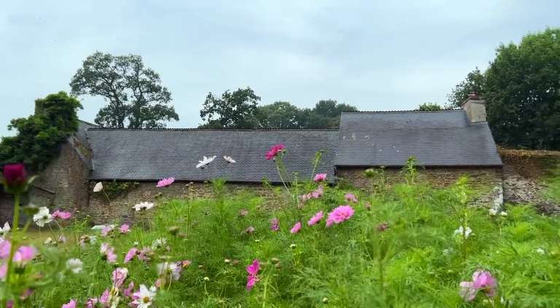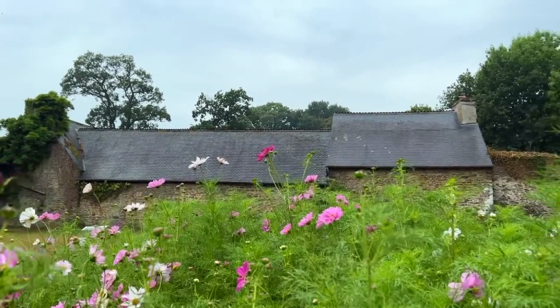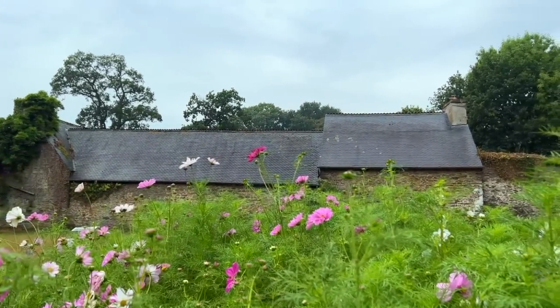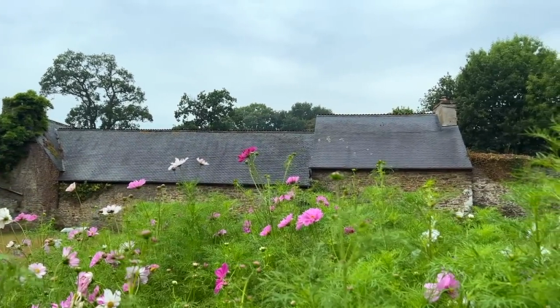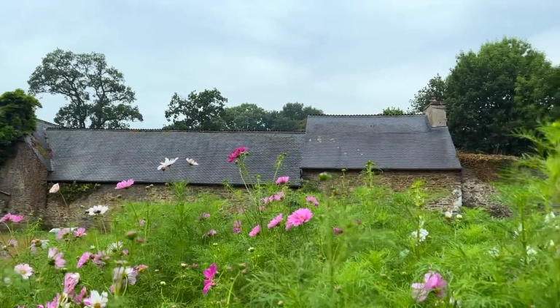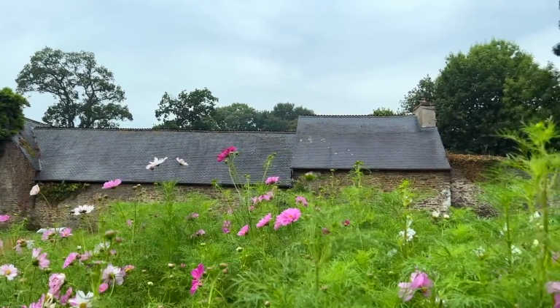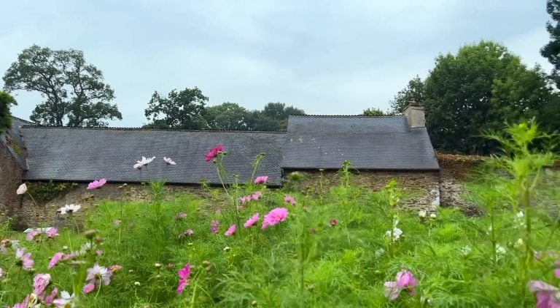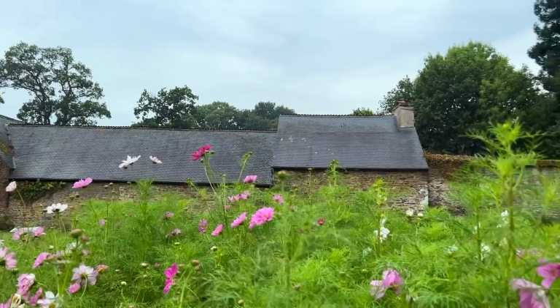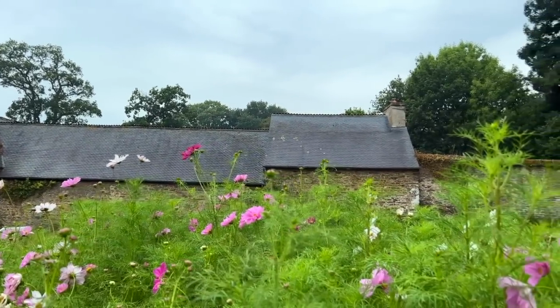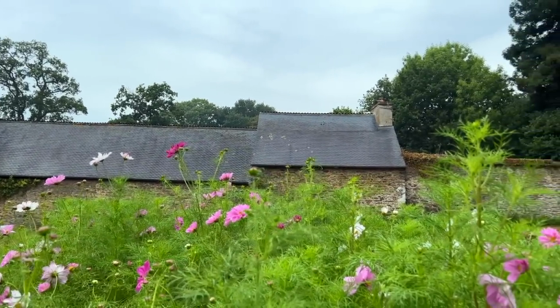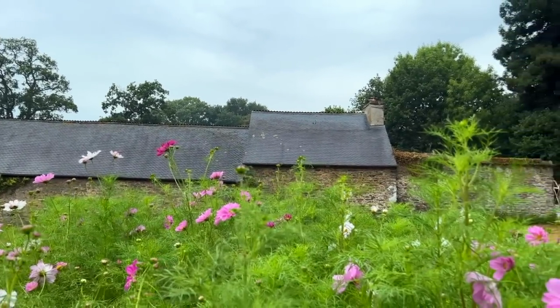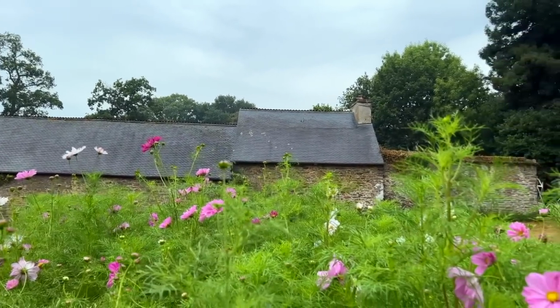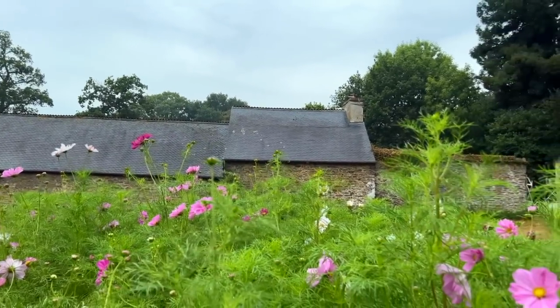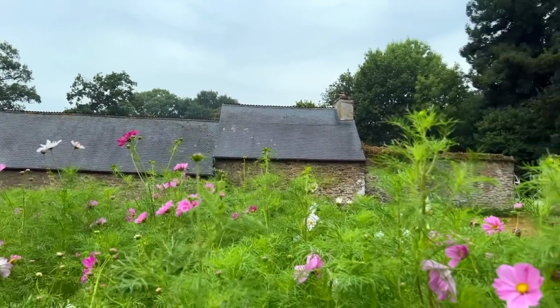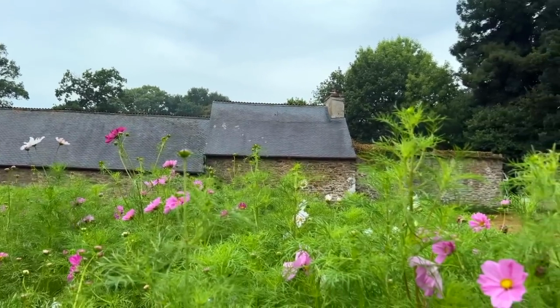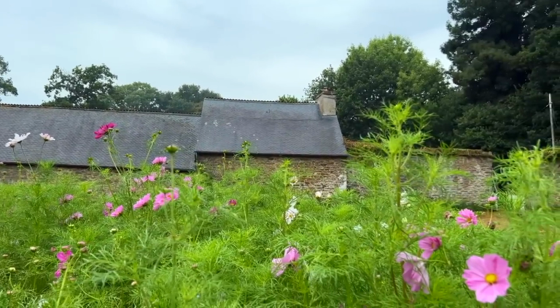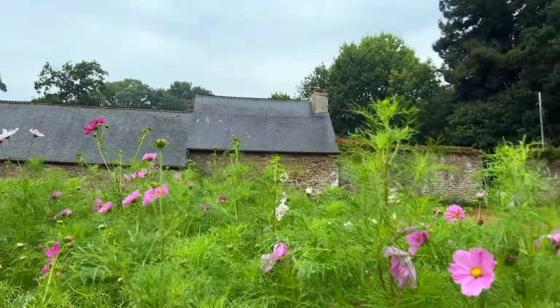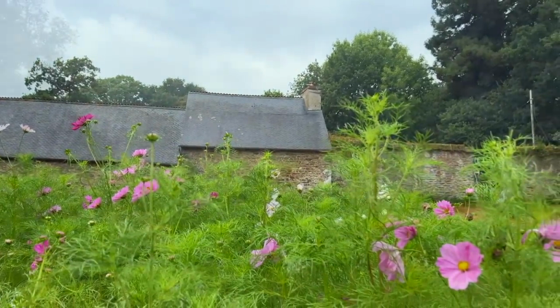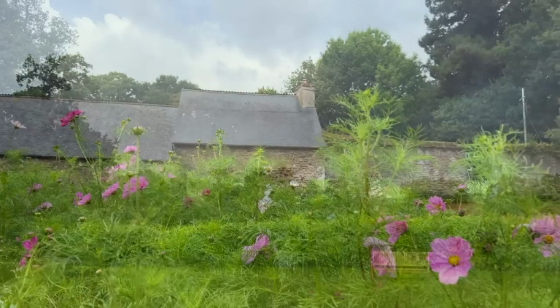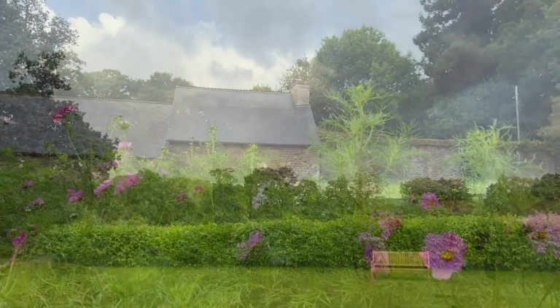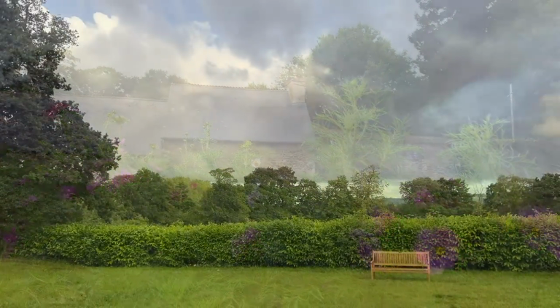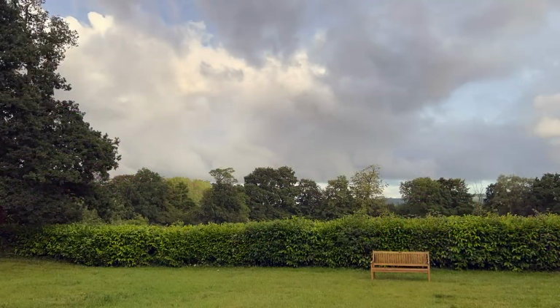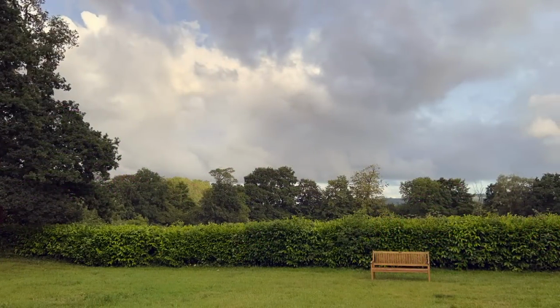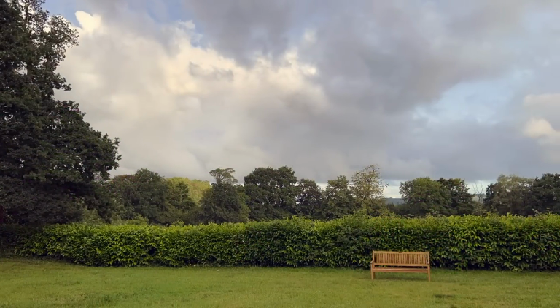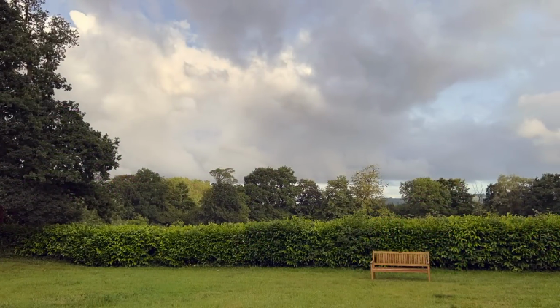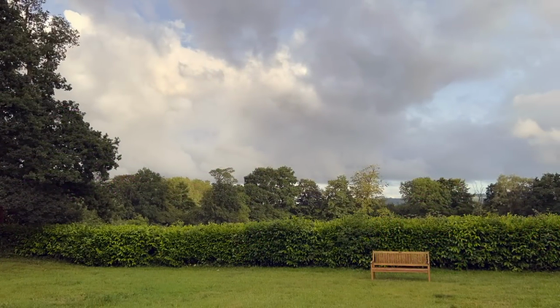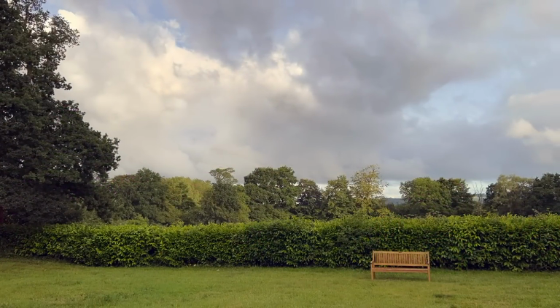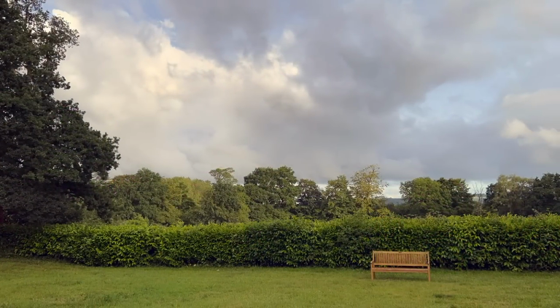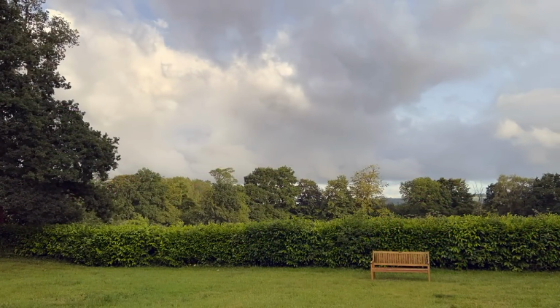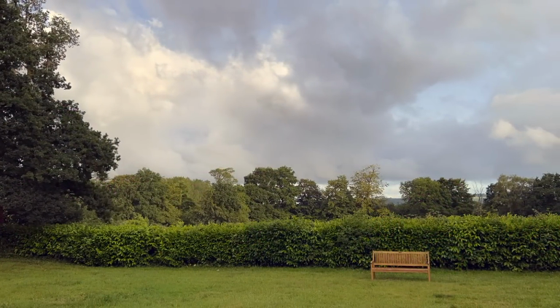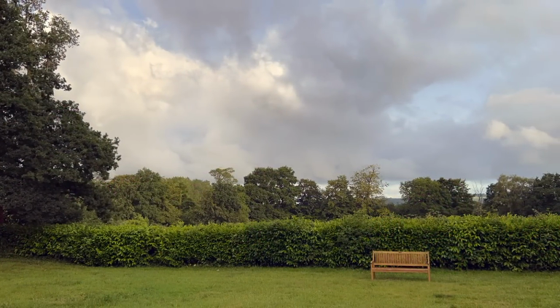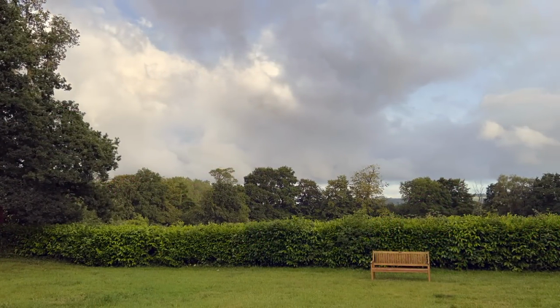We woke up to a bit of much-needed rain. While it wasn't nearly enough to help with the drought, I think my rain dance may have worked.